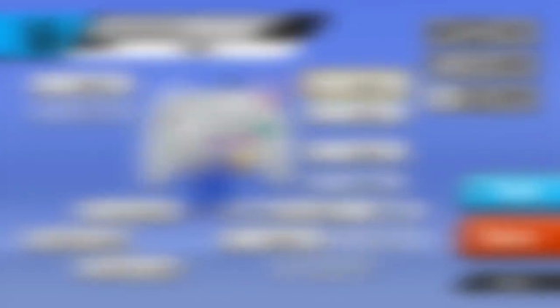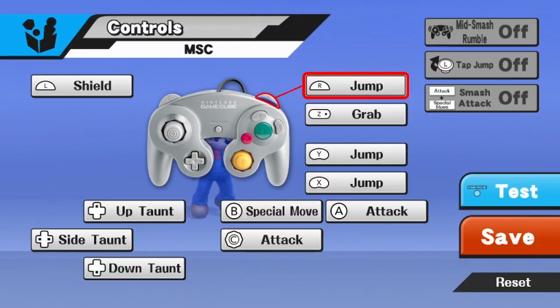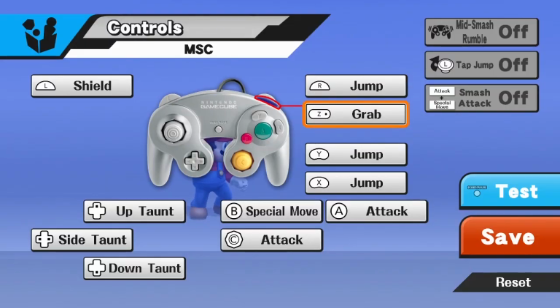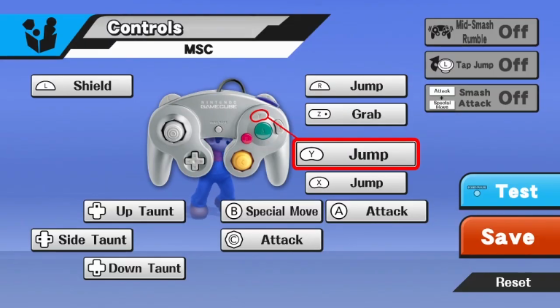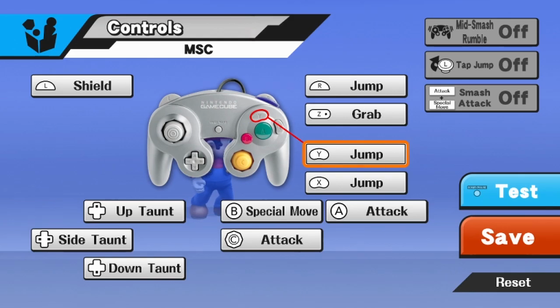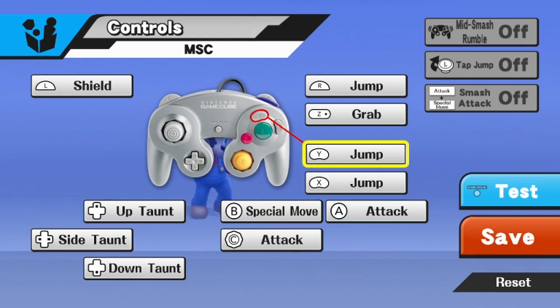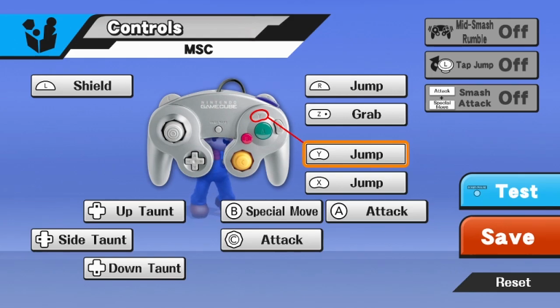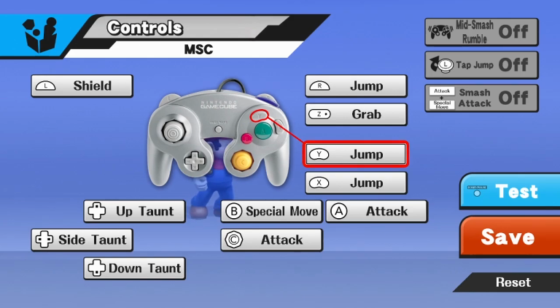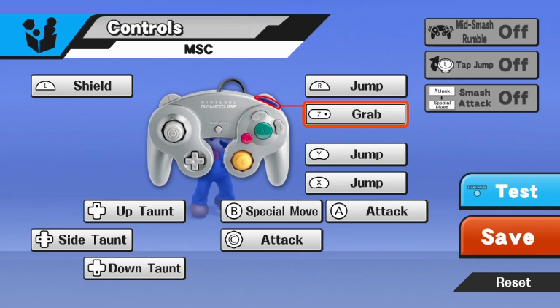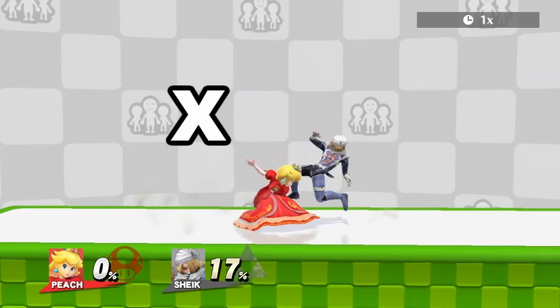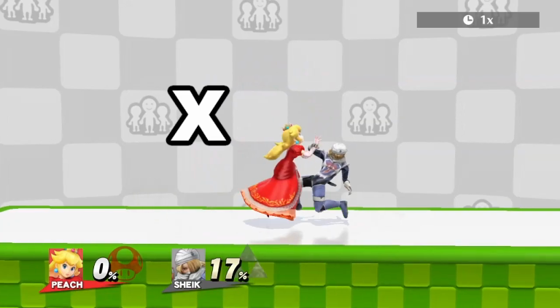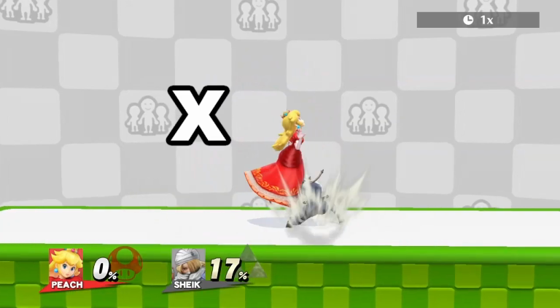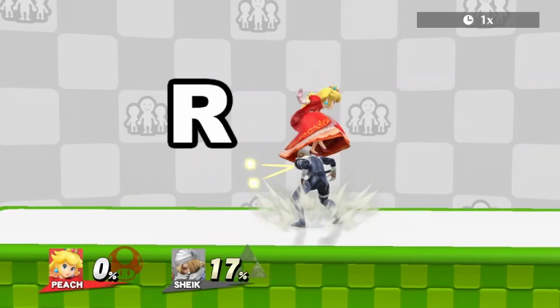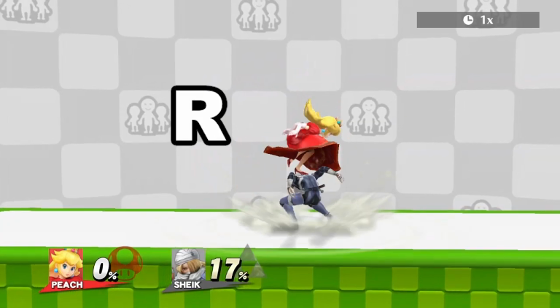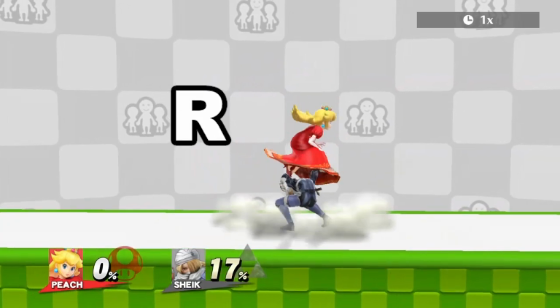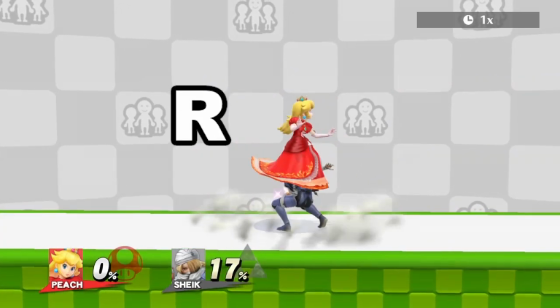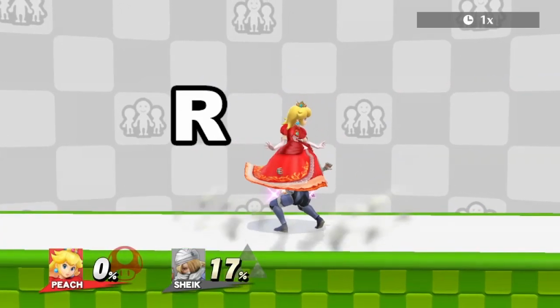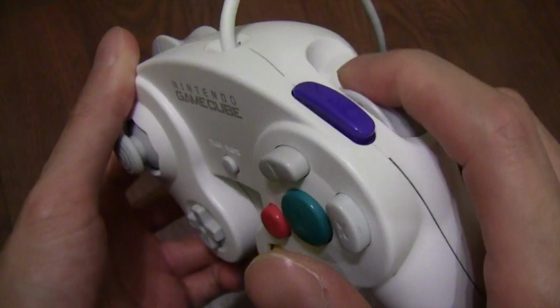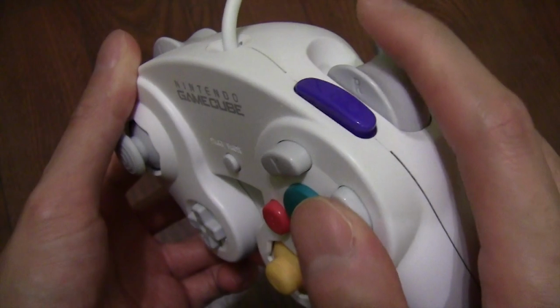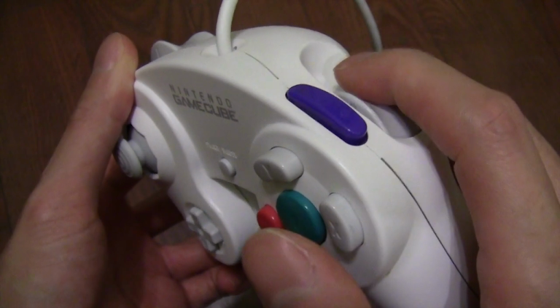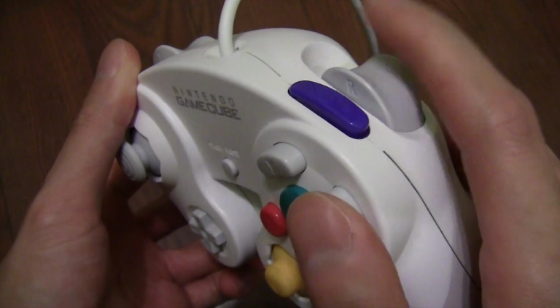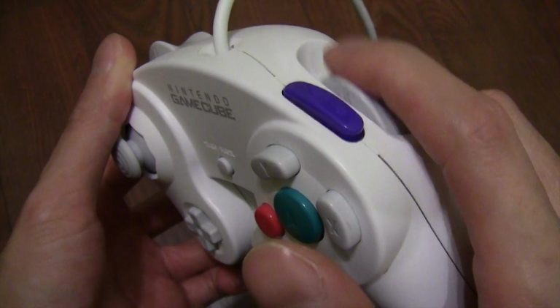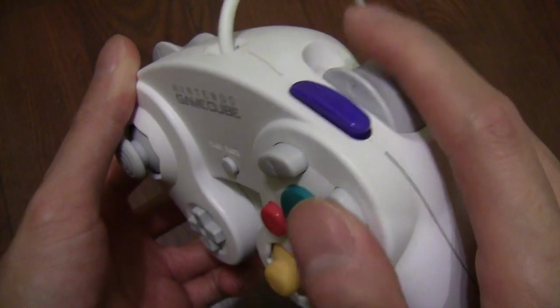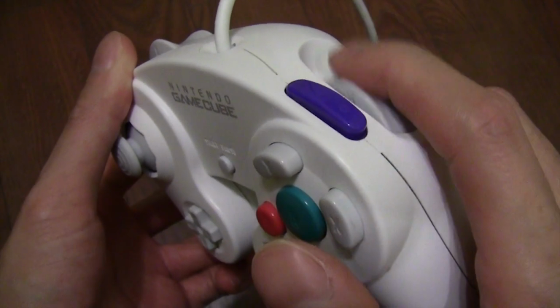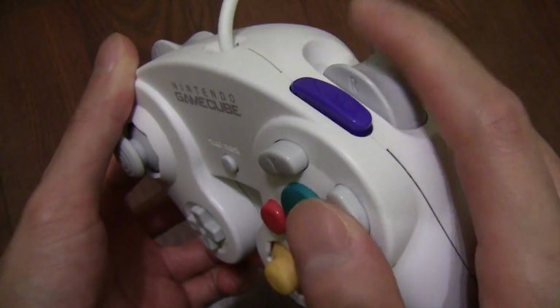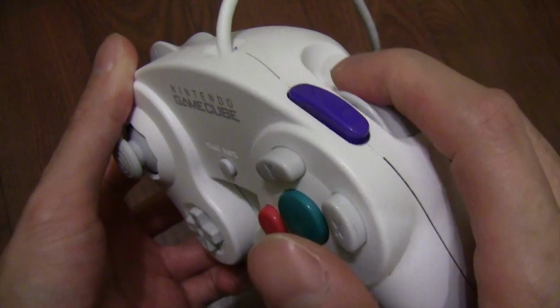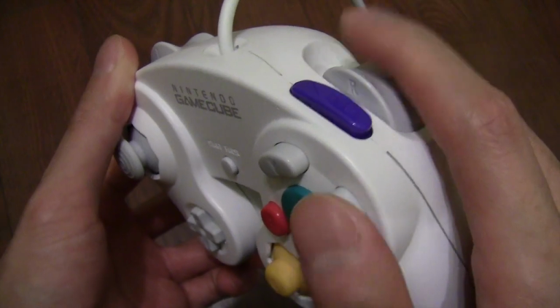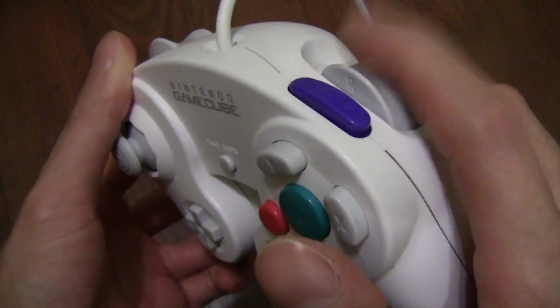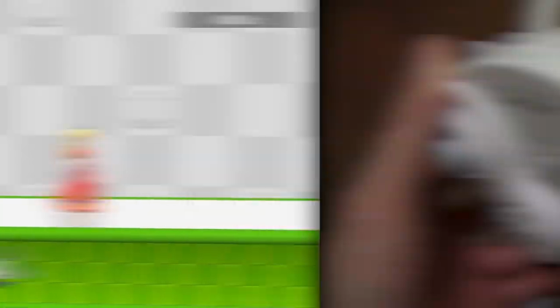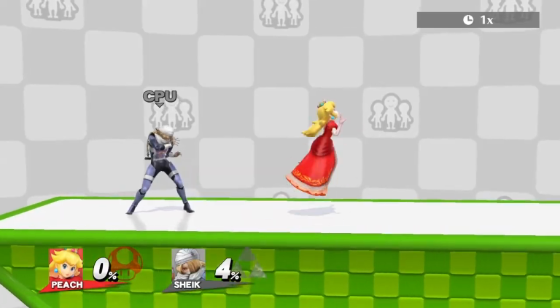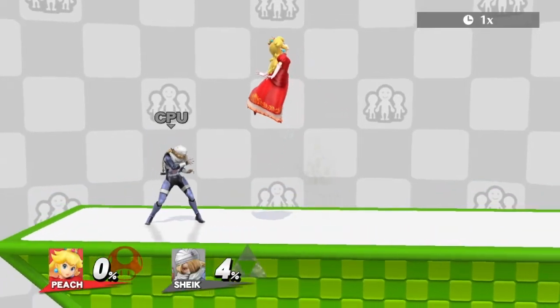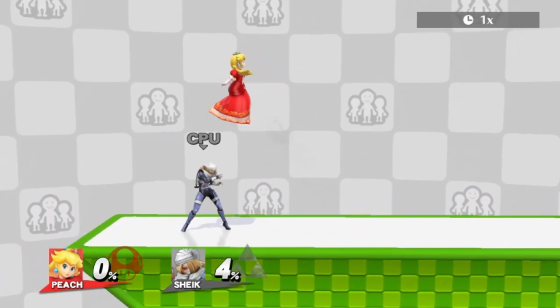I have my X mapped to jump and R mapped to footstool, because I find it much easier to do the combo this way. Without further ado,